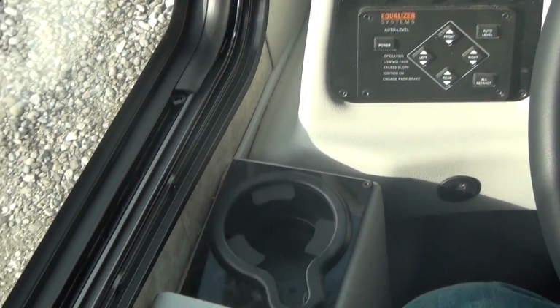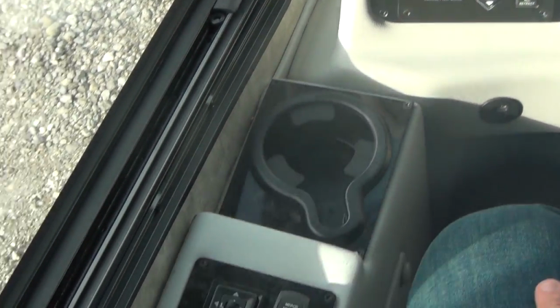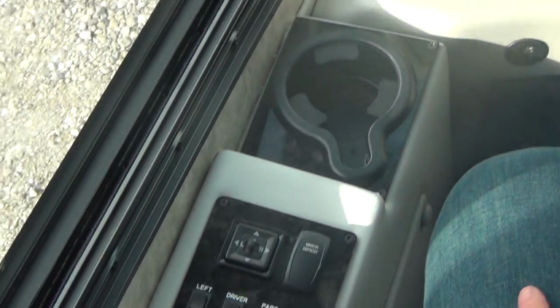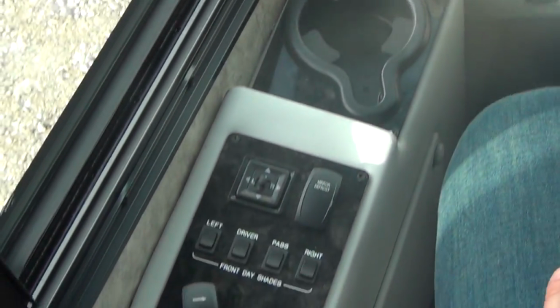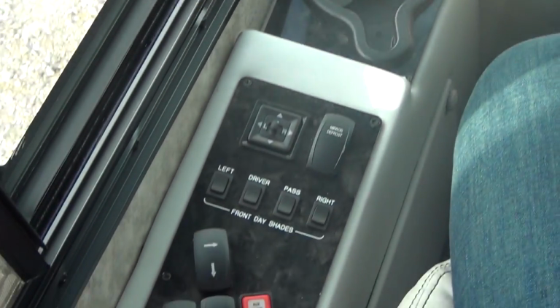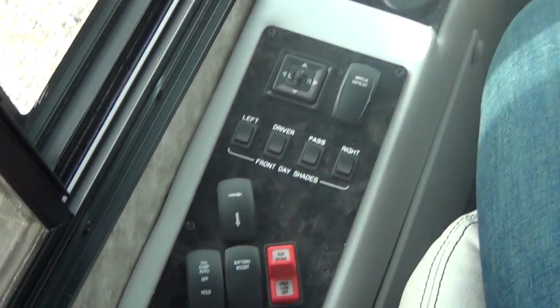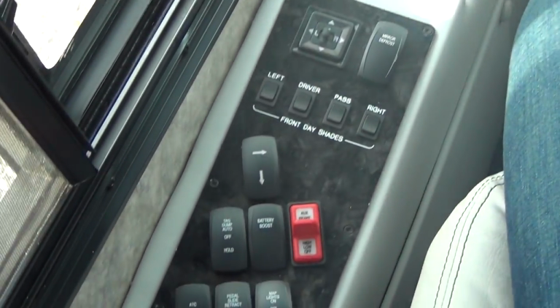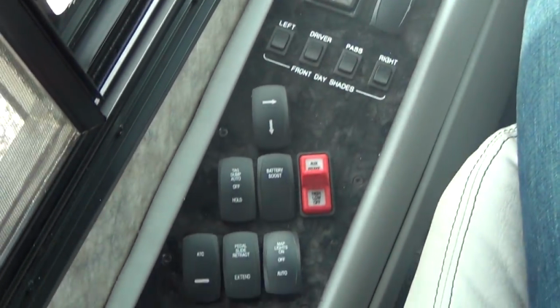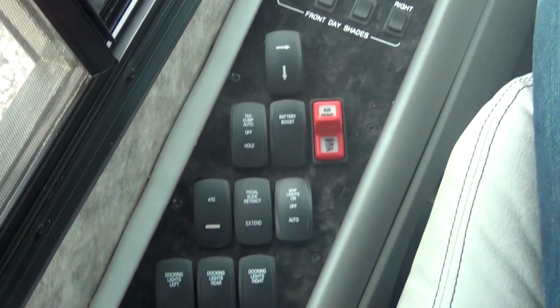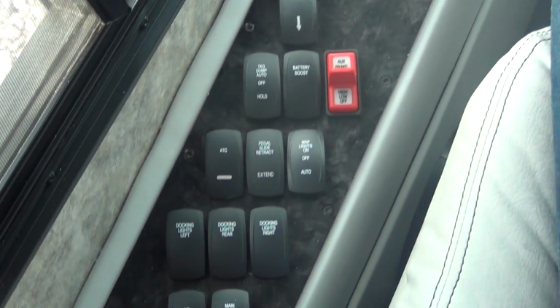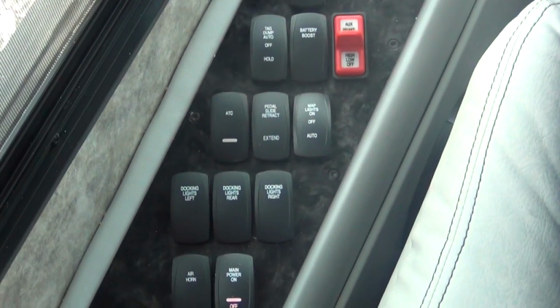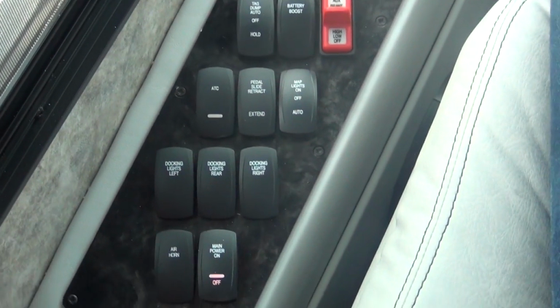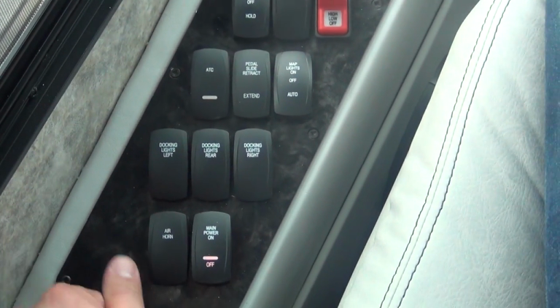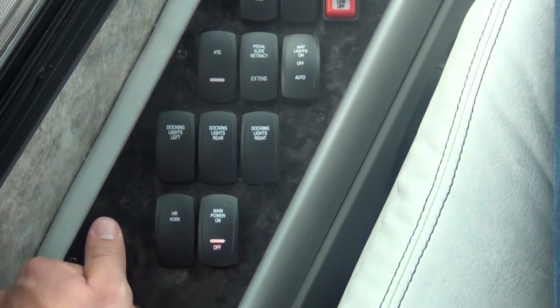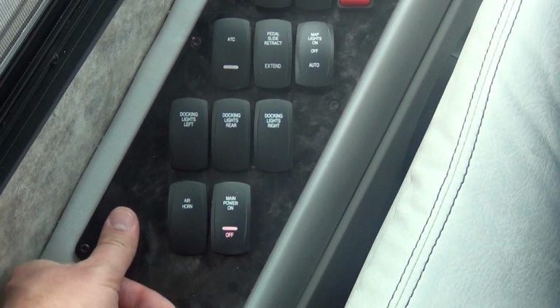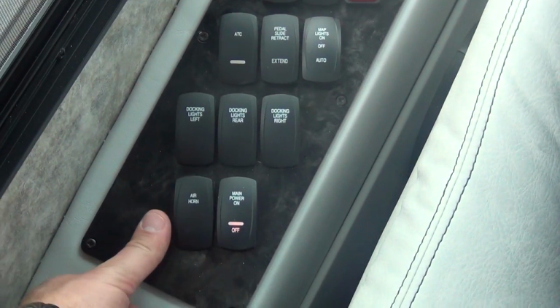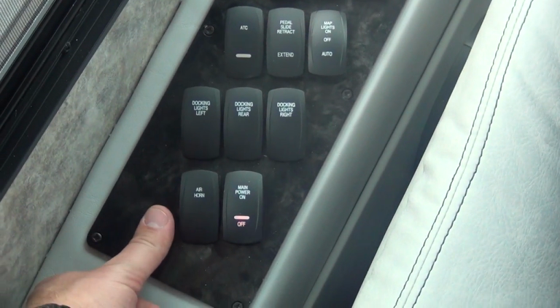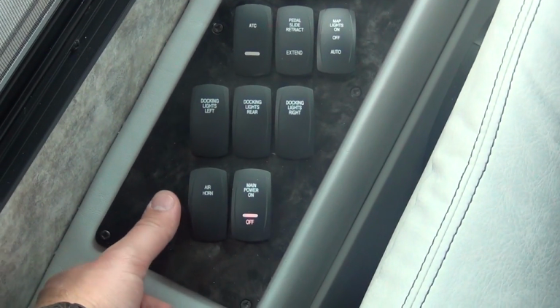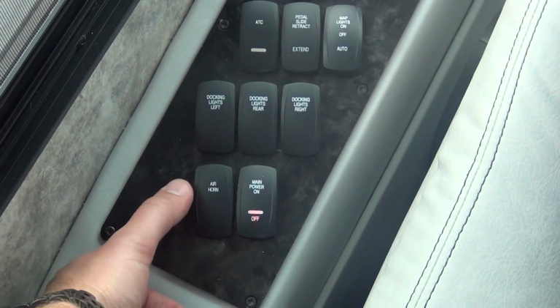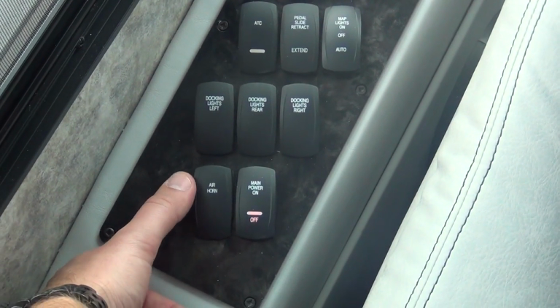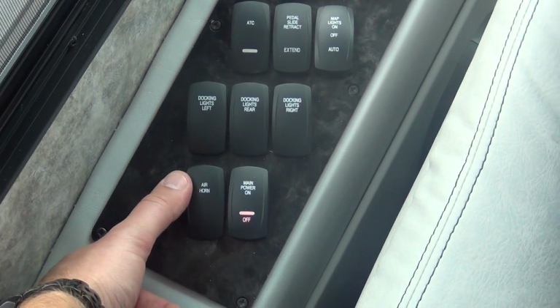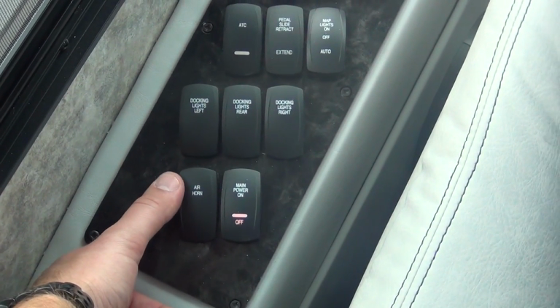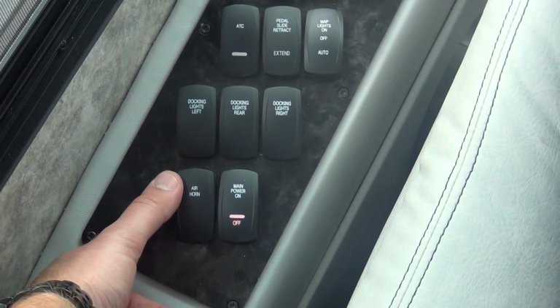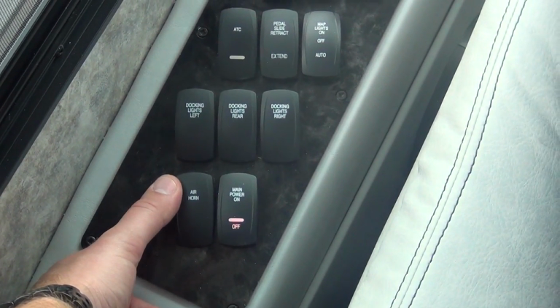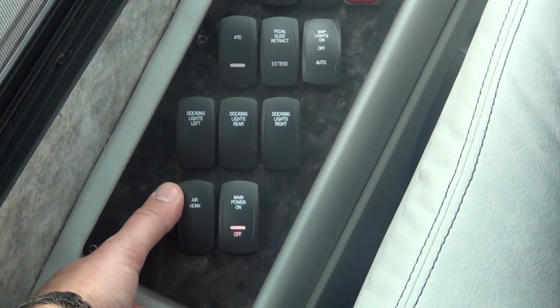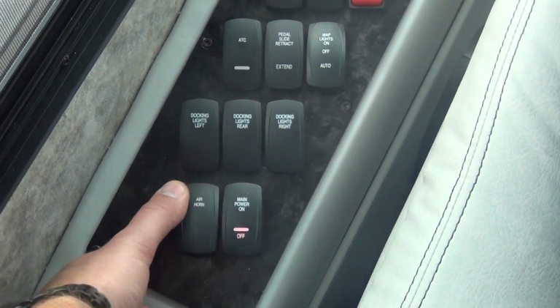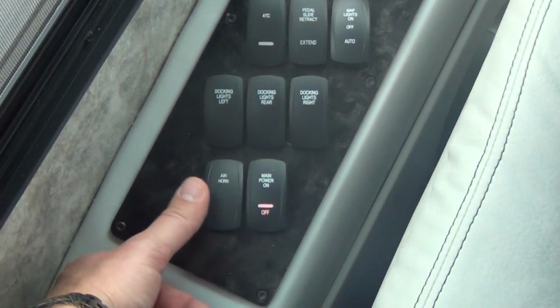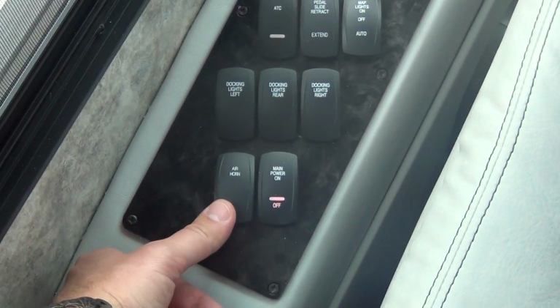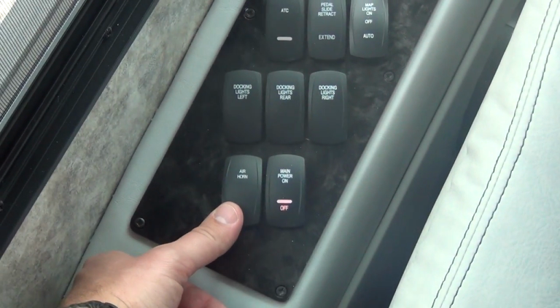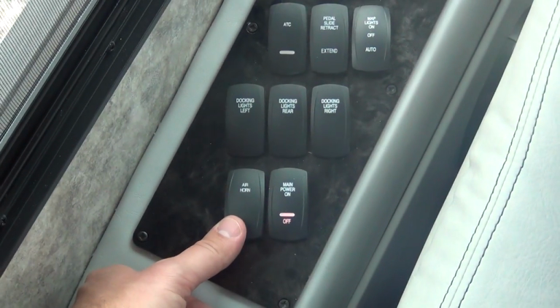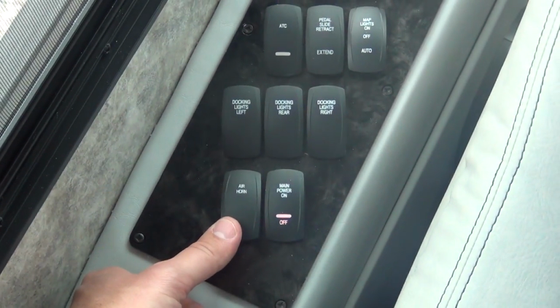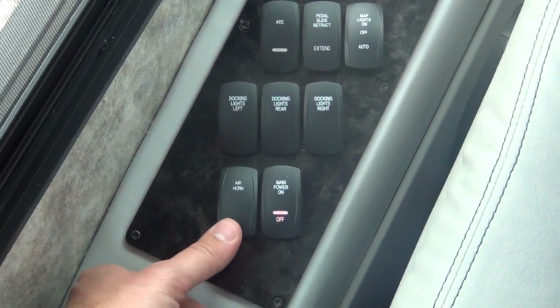We've gone through most of these switches in previous videos. This button here we didn't go through — this is the air horn engagement.